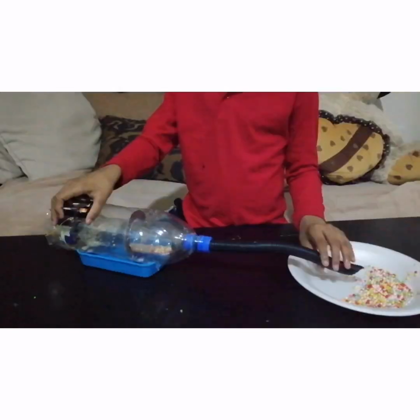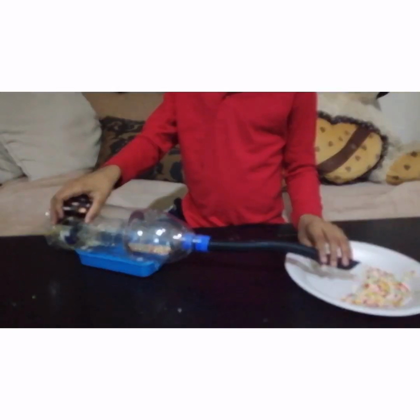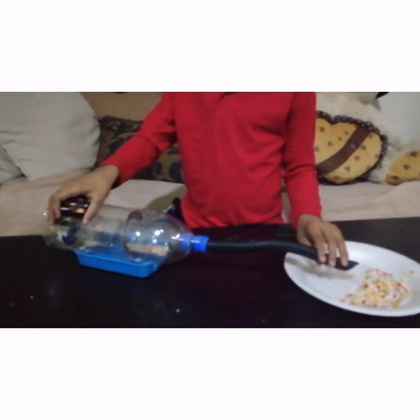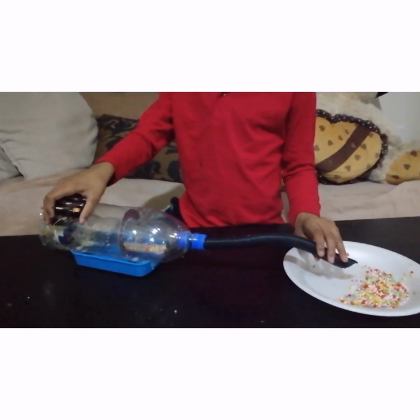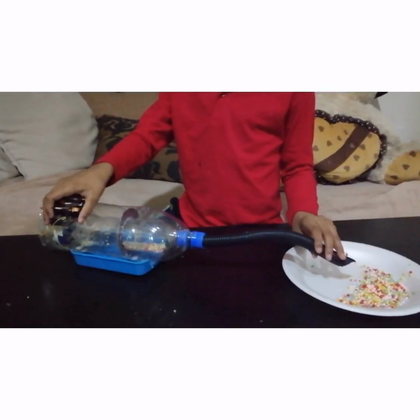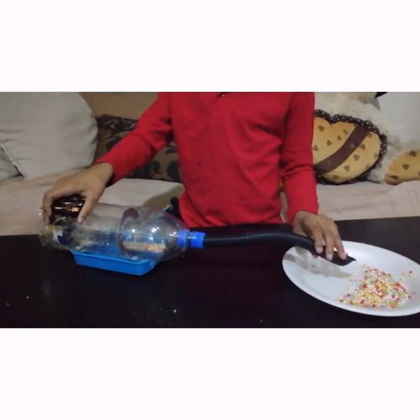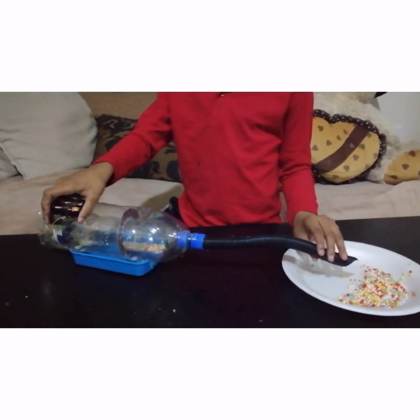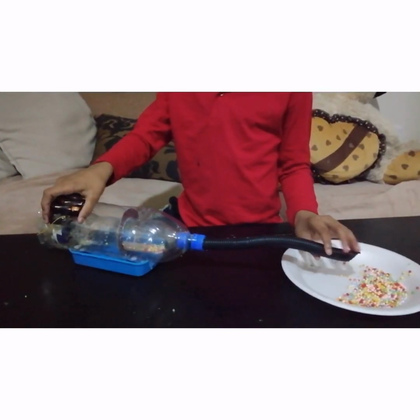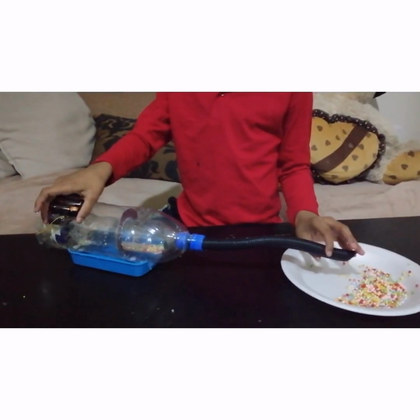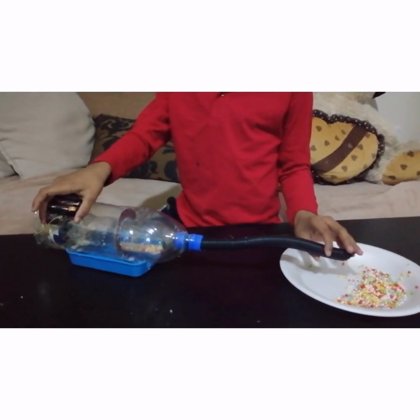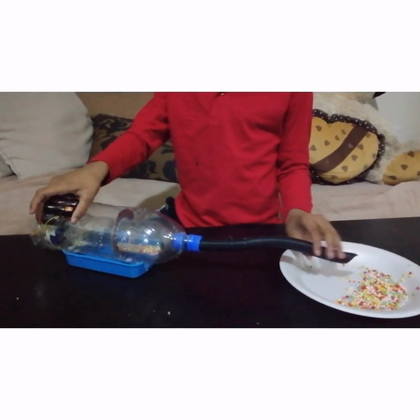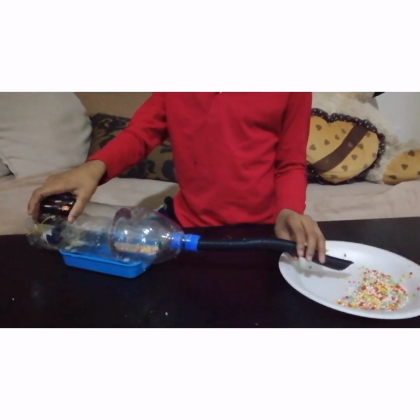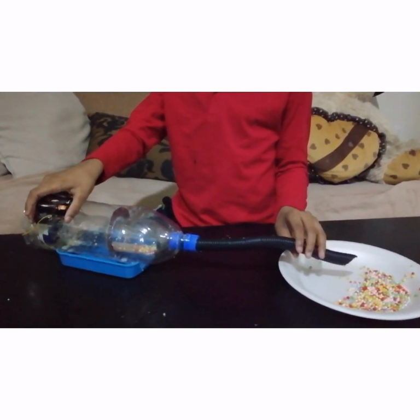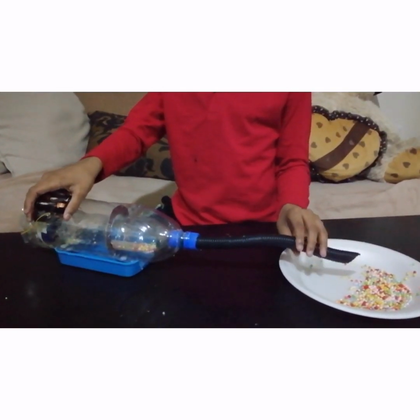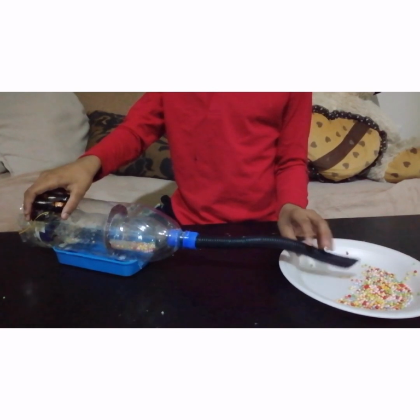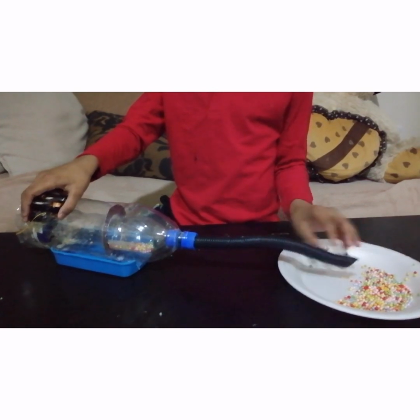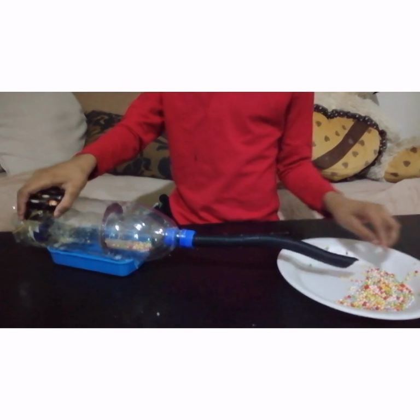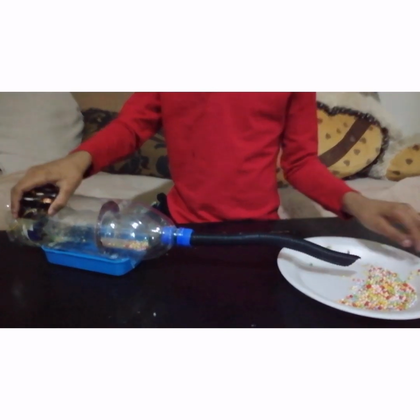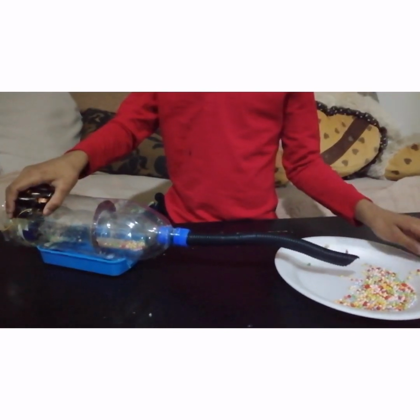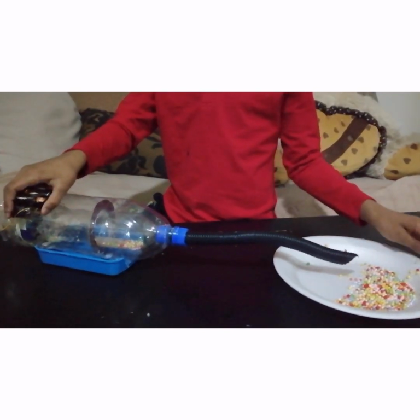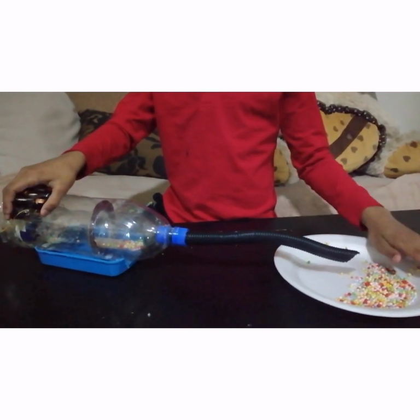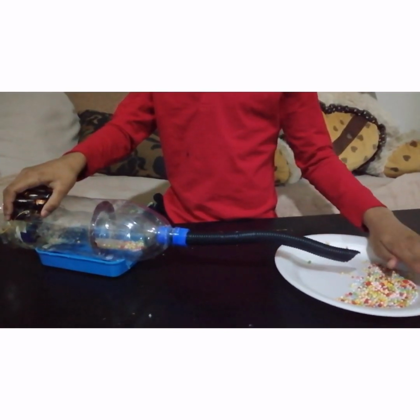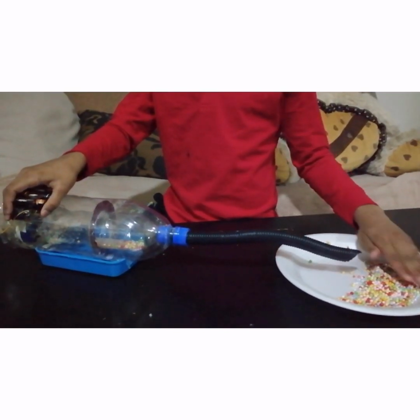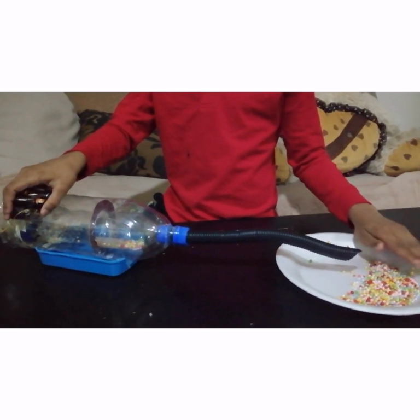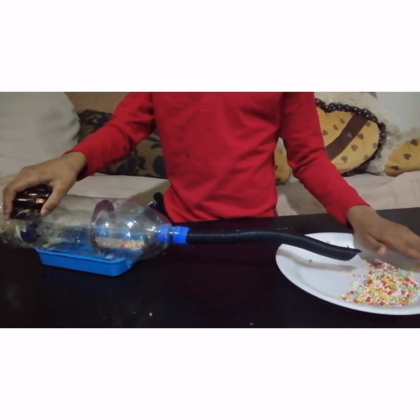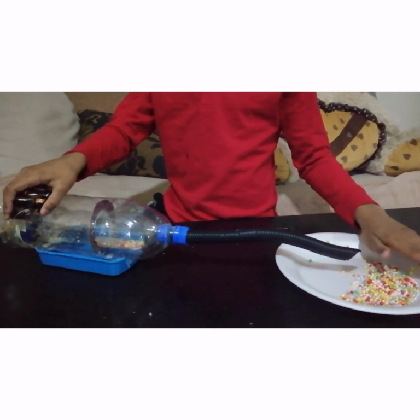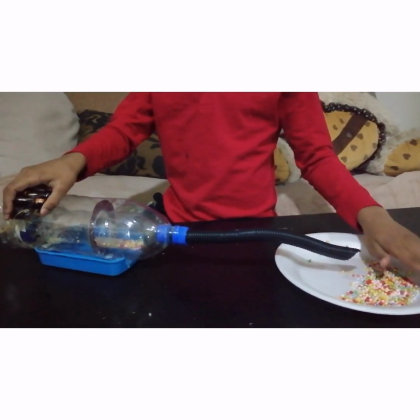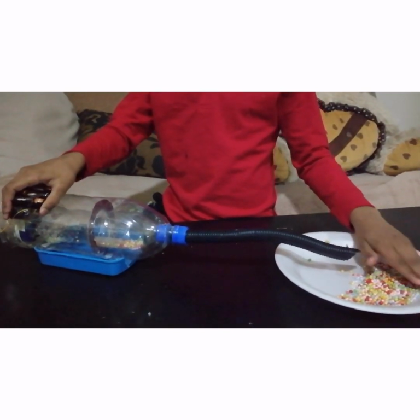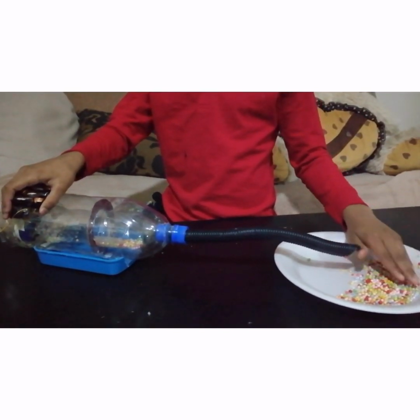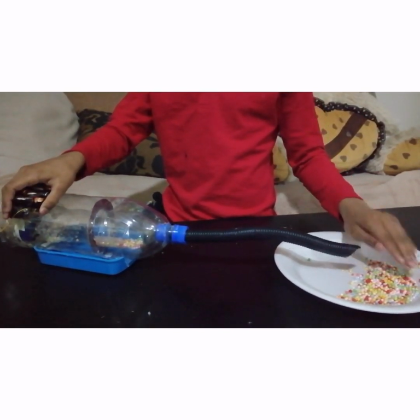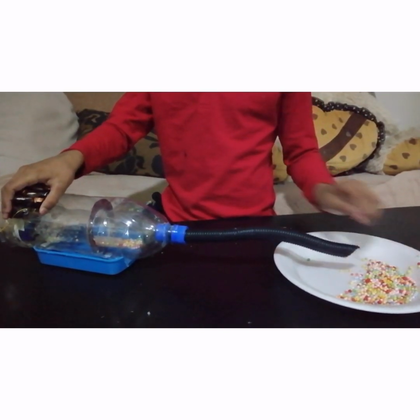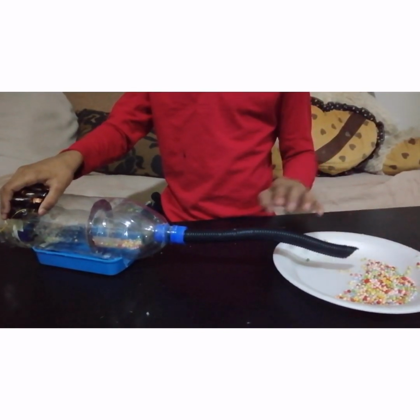Now let's see how the vacuum cleaner works. This is the dirt. Let's do it.